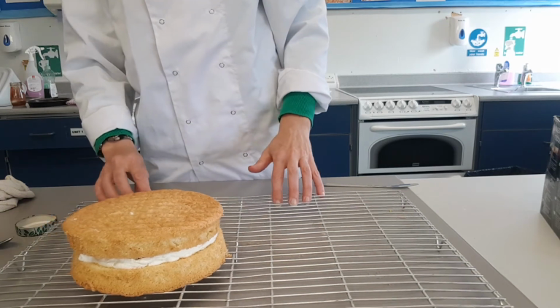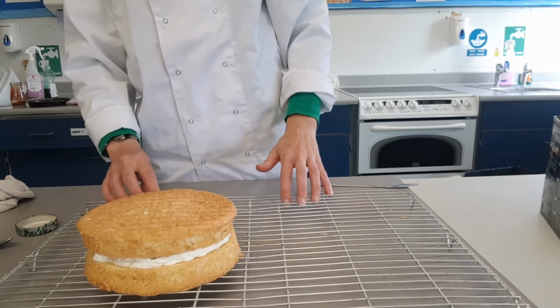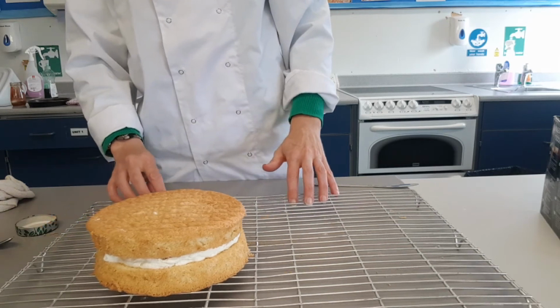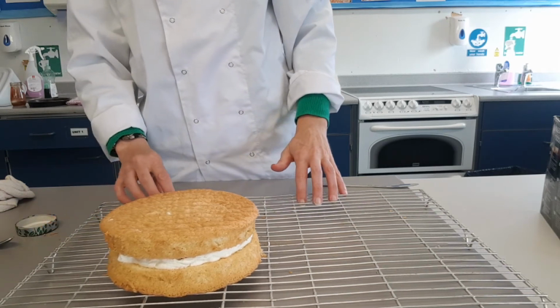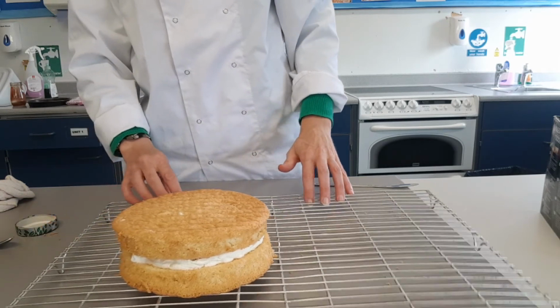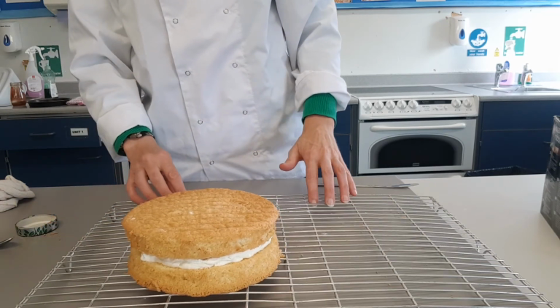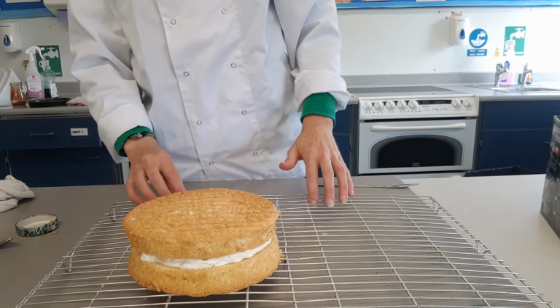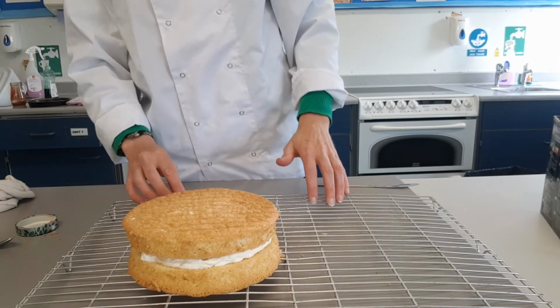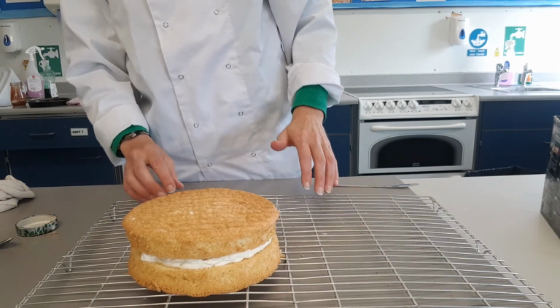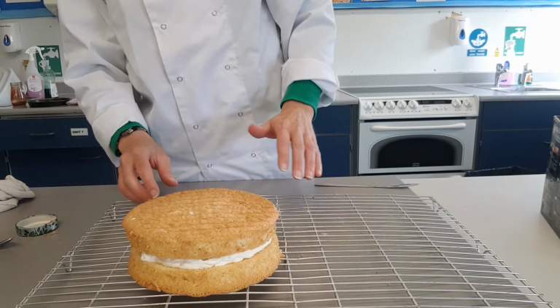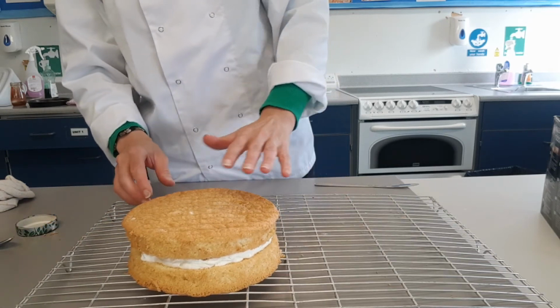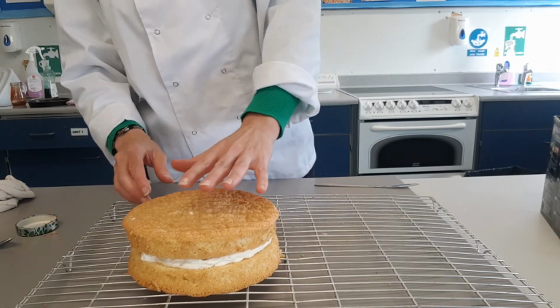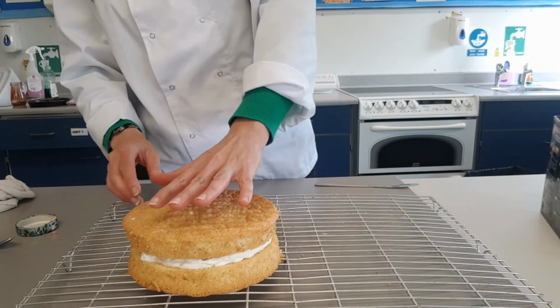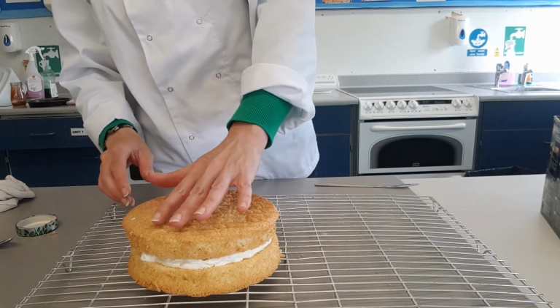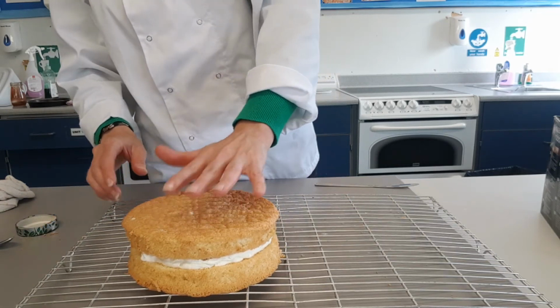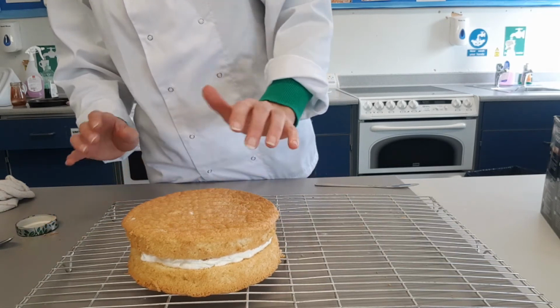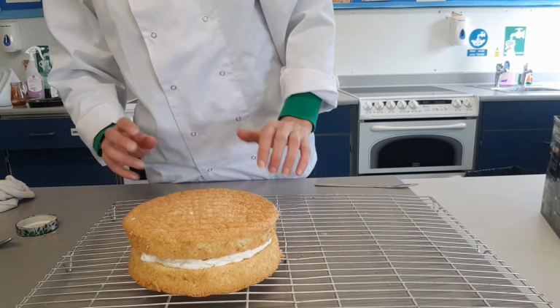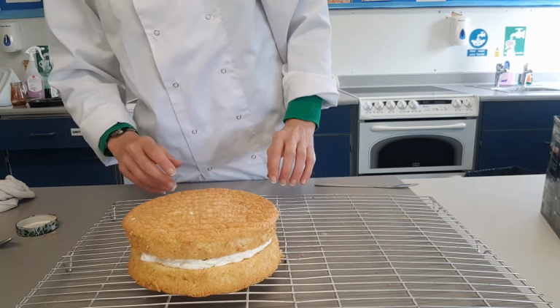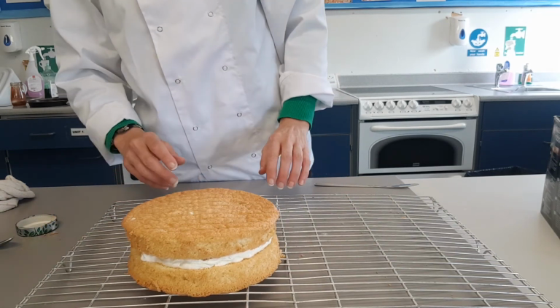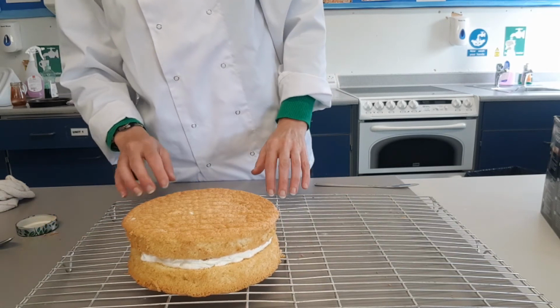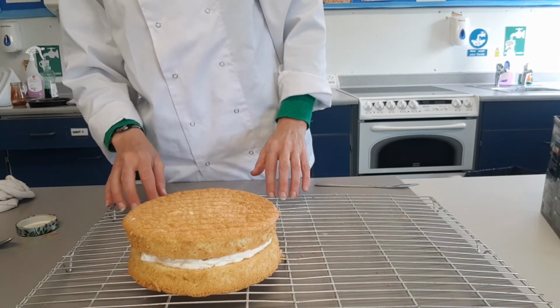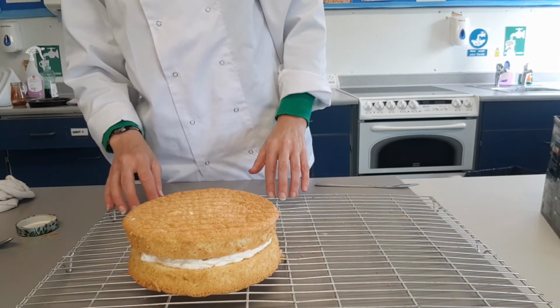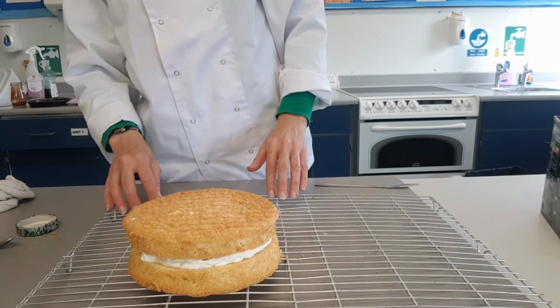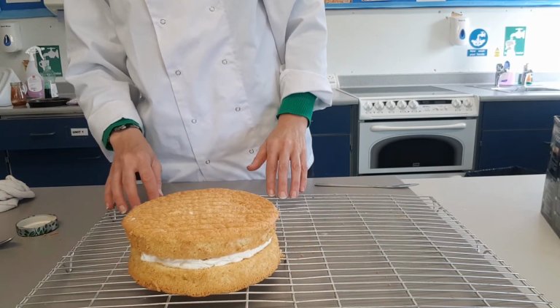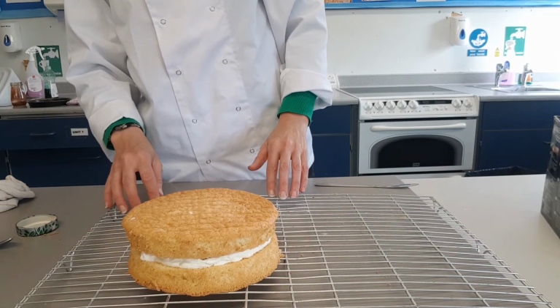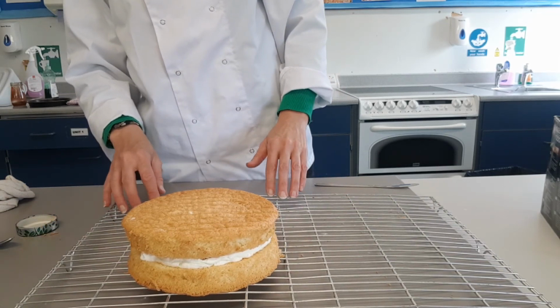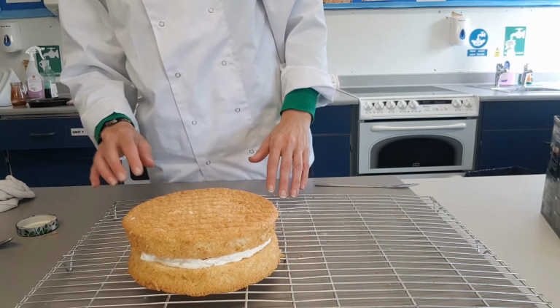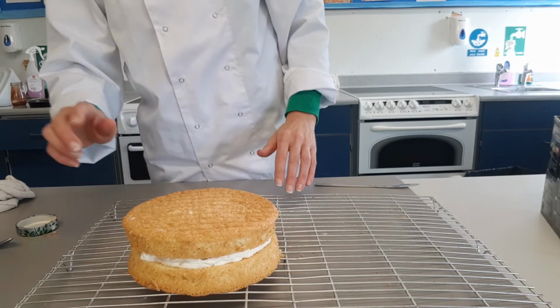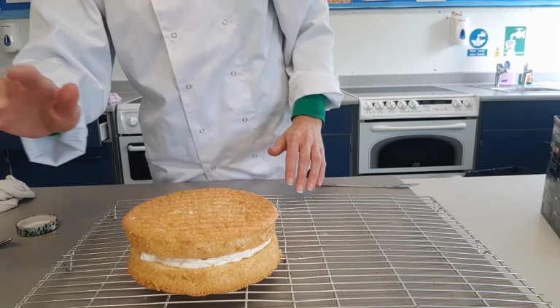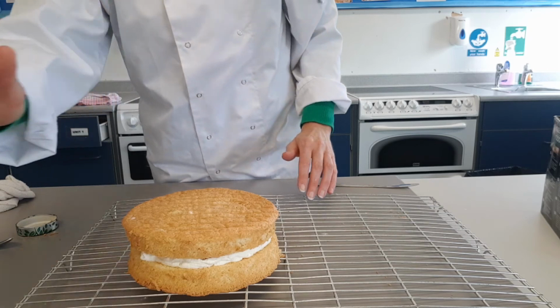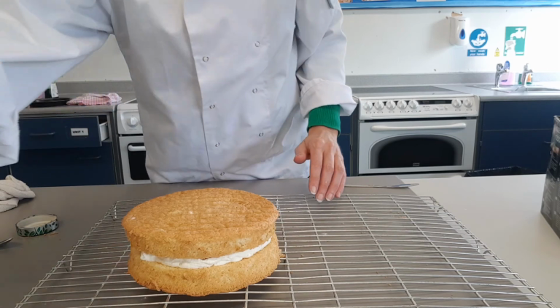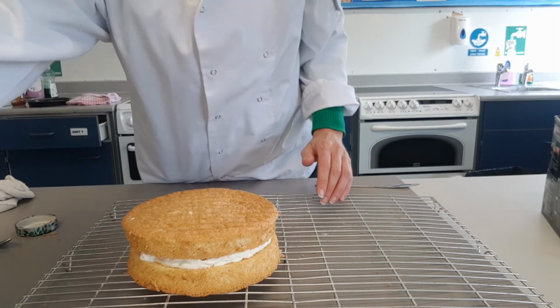So there you have one fatless Victoria sponge style cake.